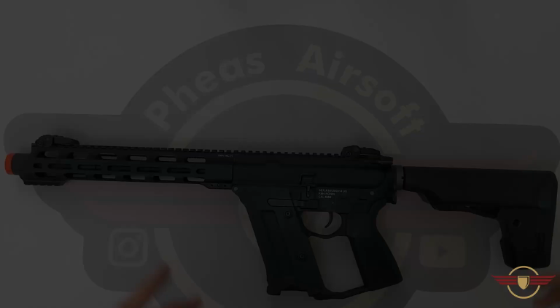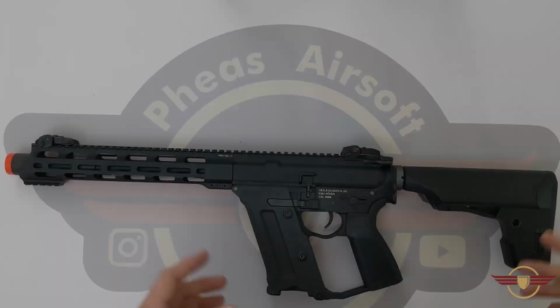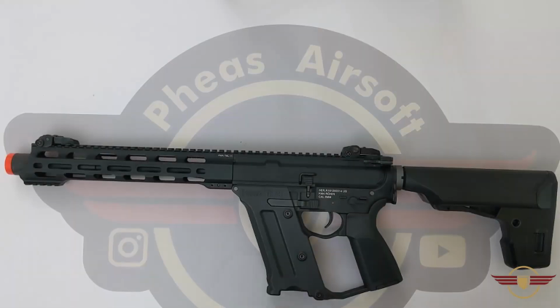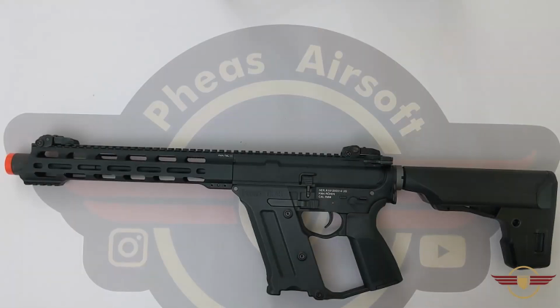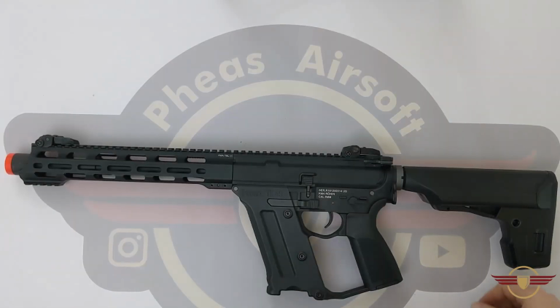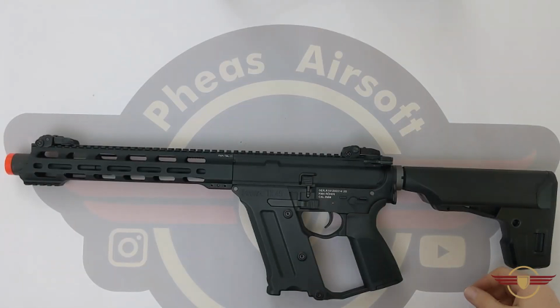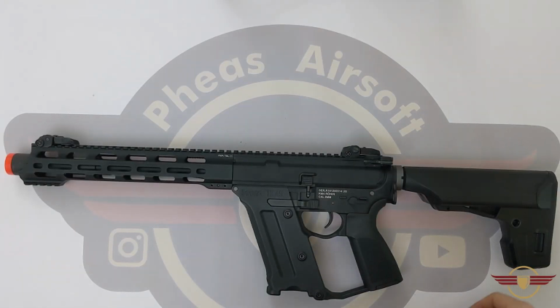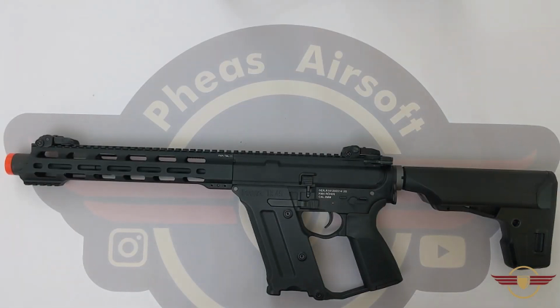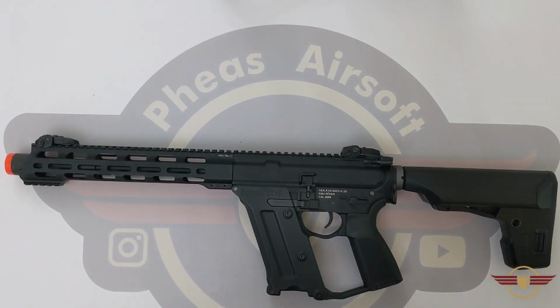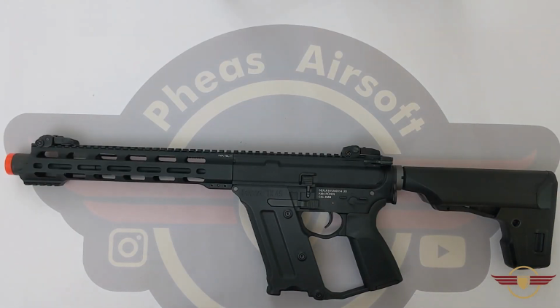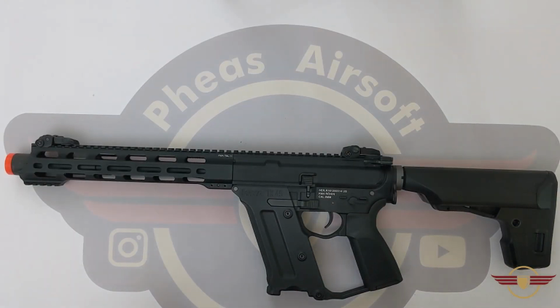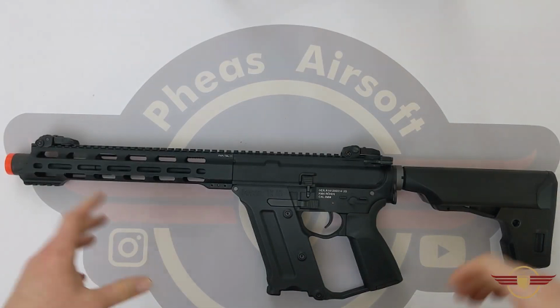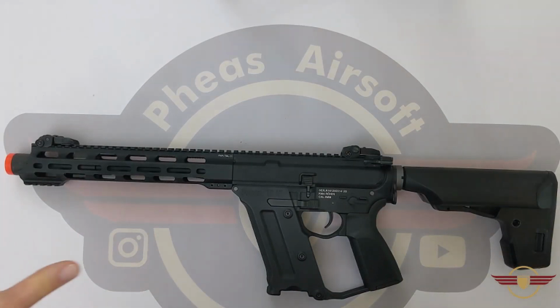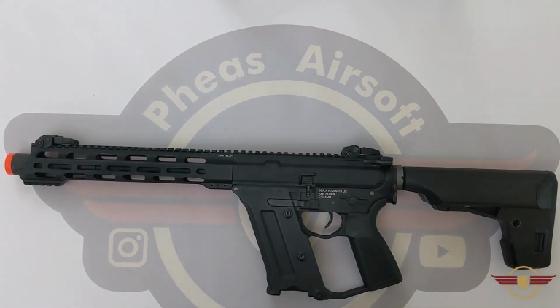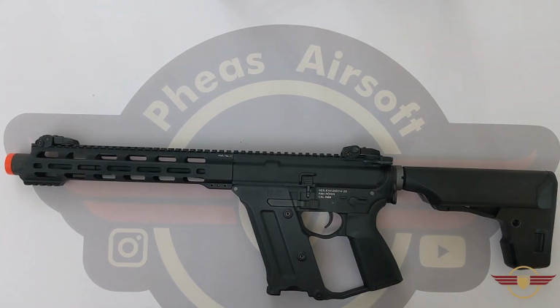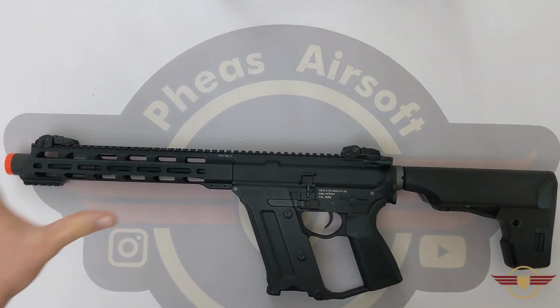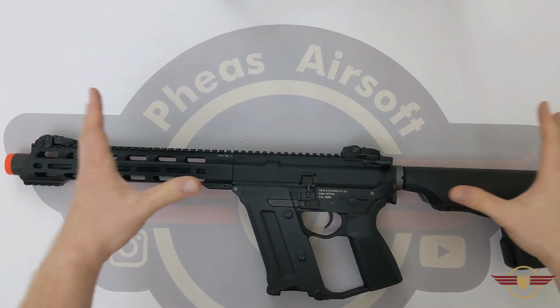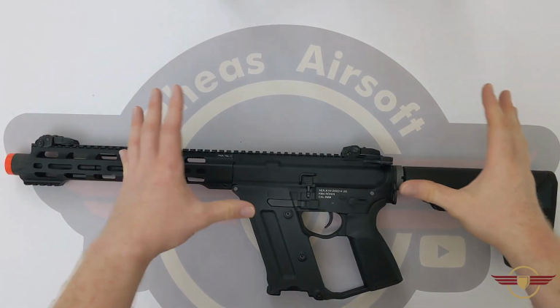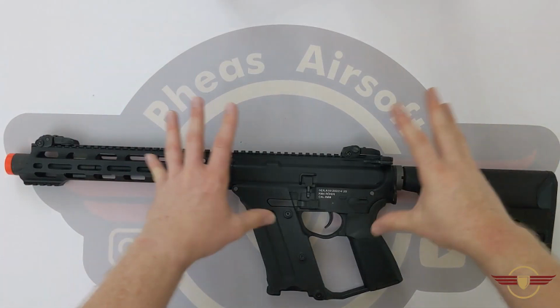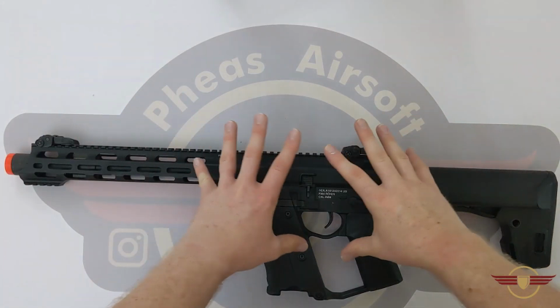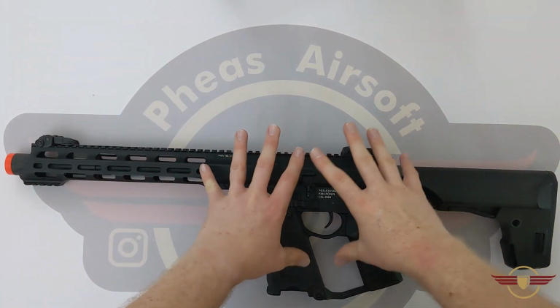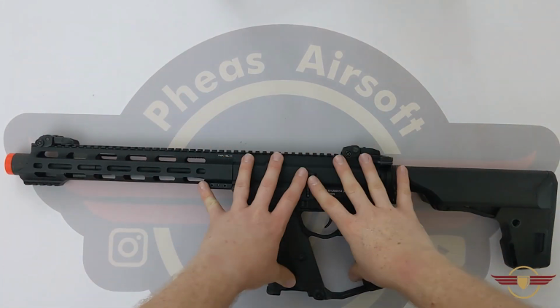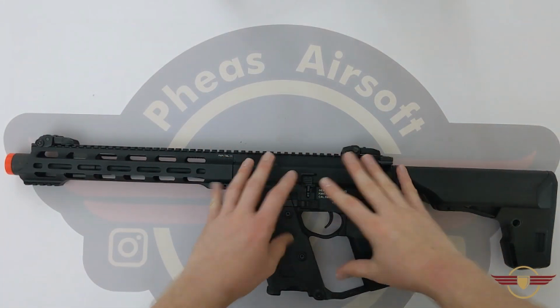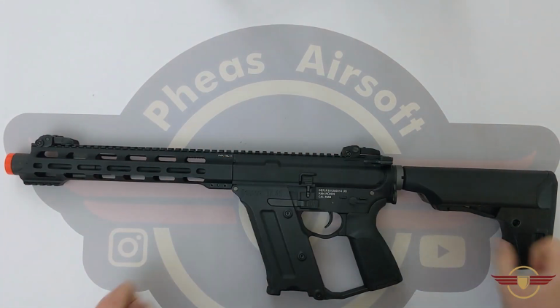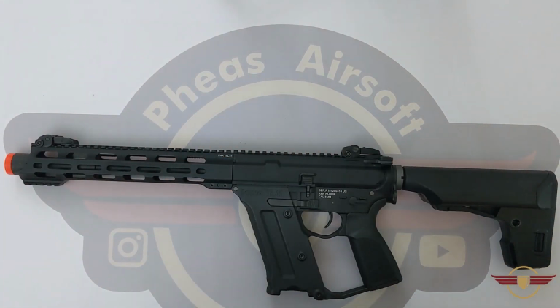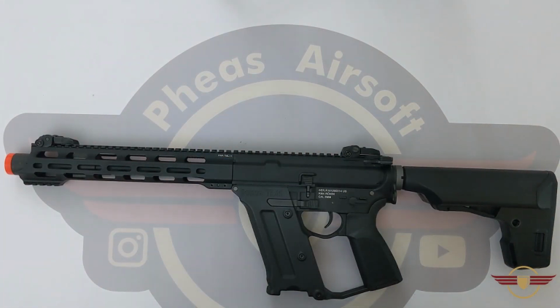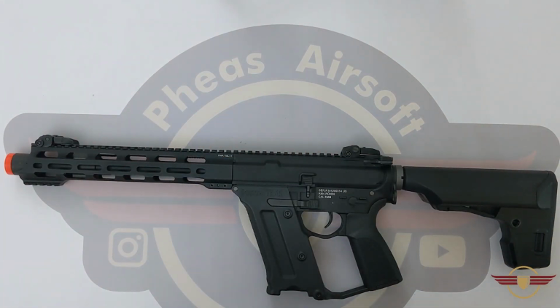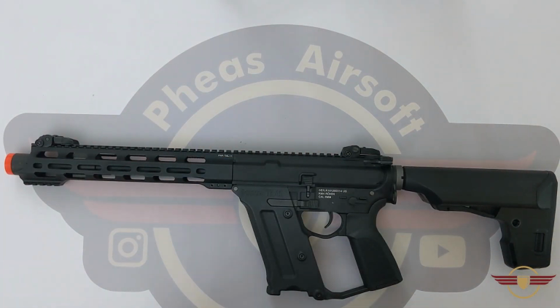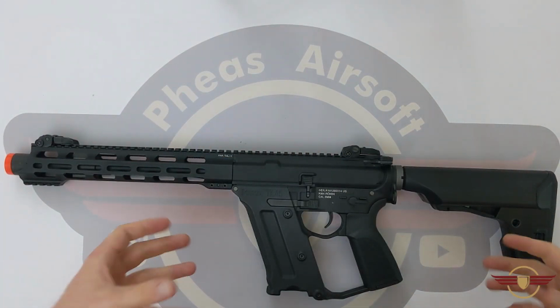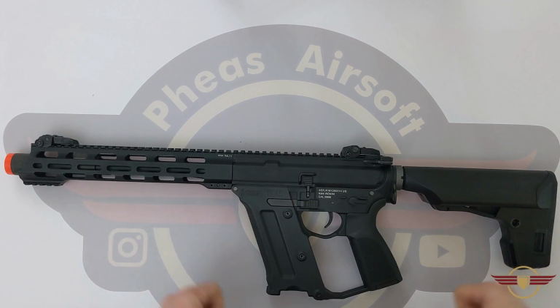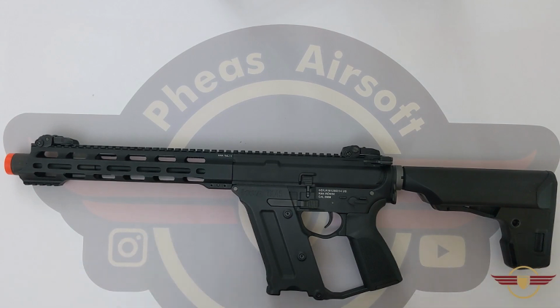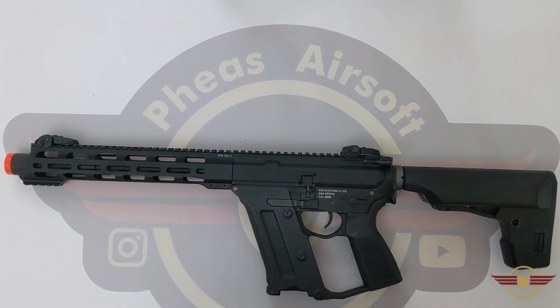Hi guys and welcome to Fez Air Software. Today we're going to explore spring options for KWA series rifles.